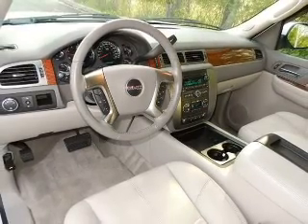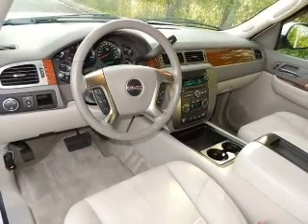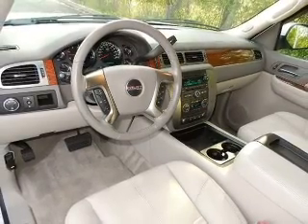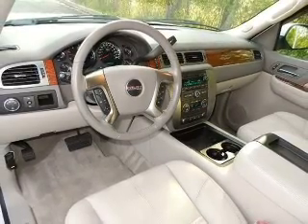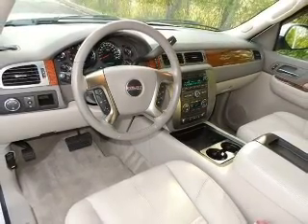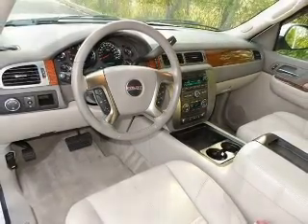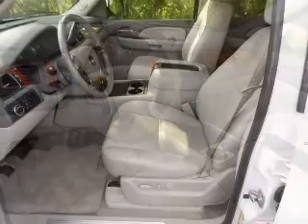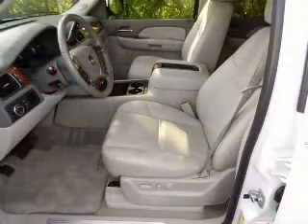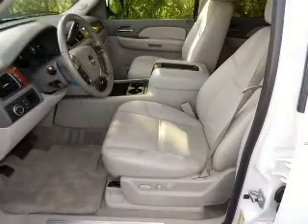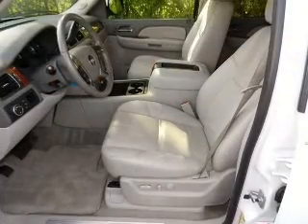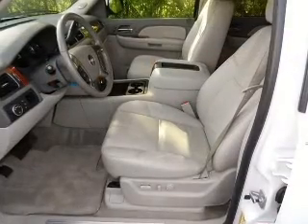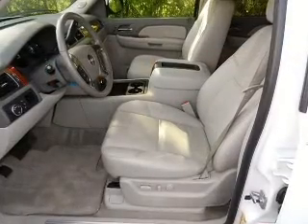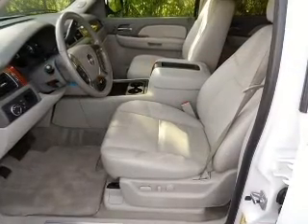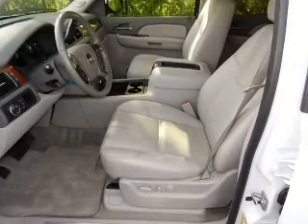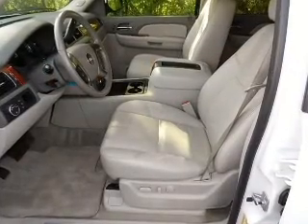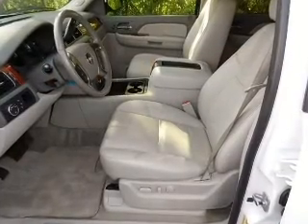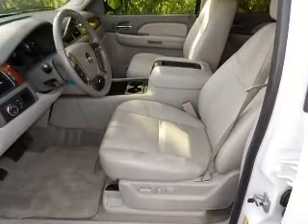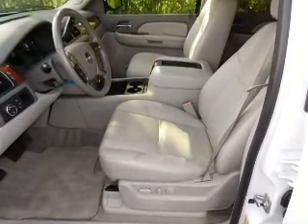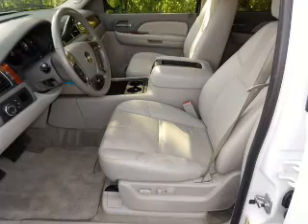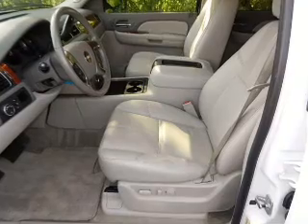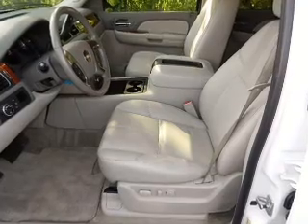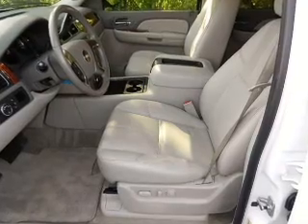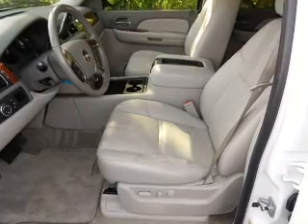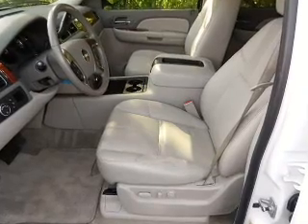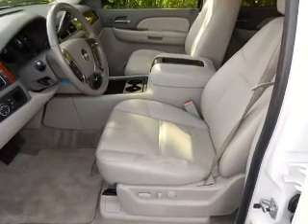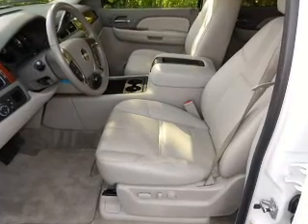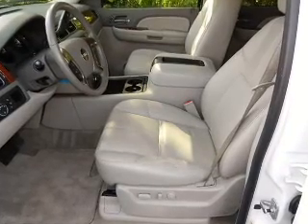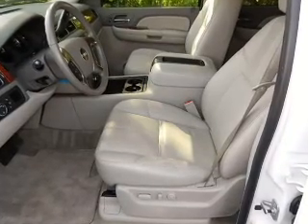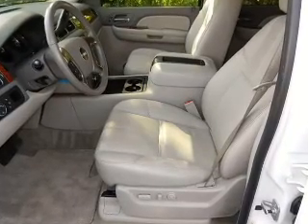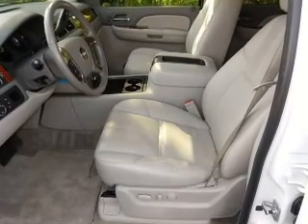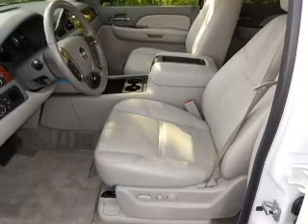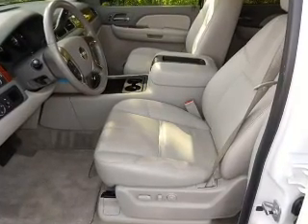Daytime running lights. Low tire pressure warning. Independent suspension. Call today to schedule a test drive.